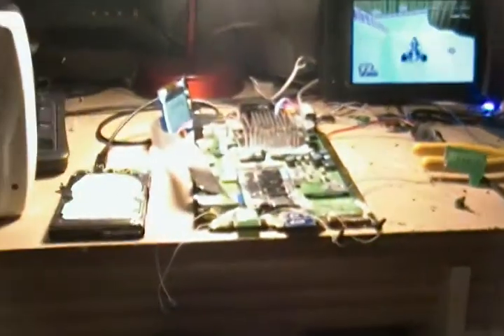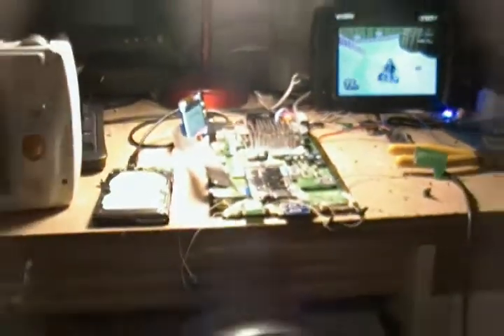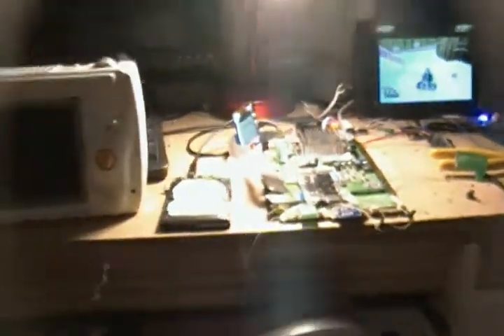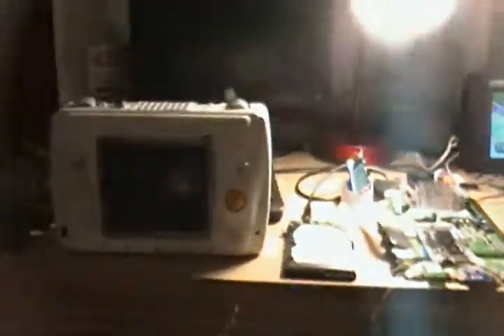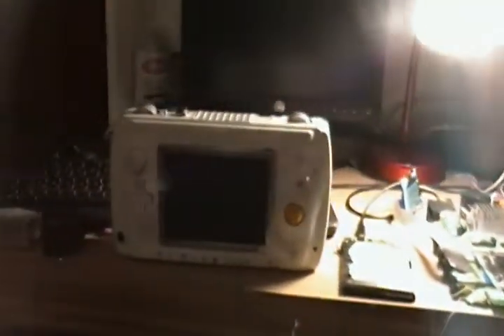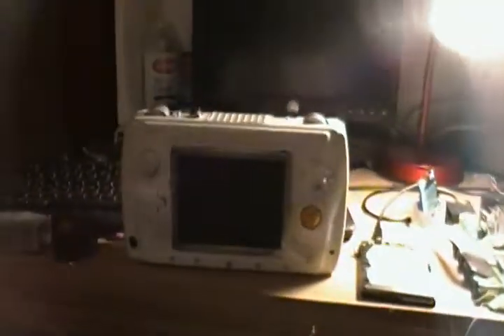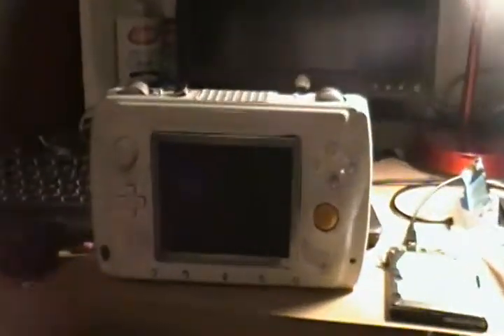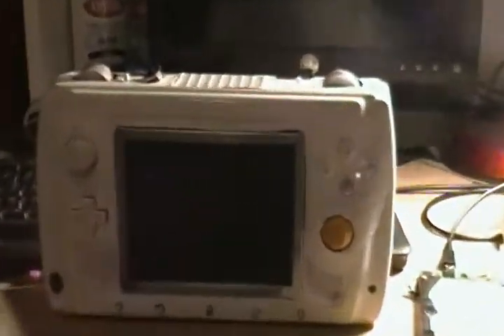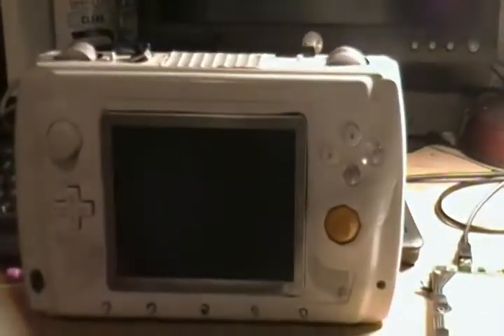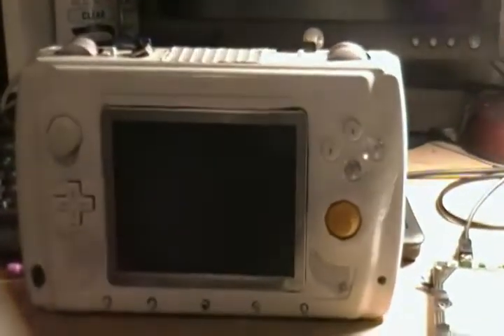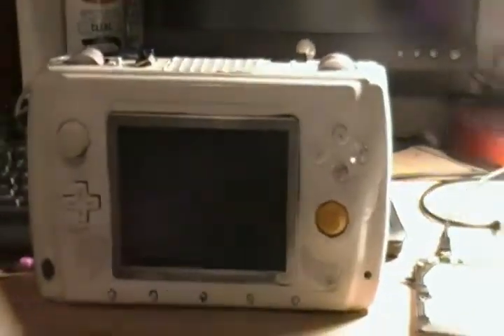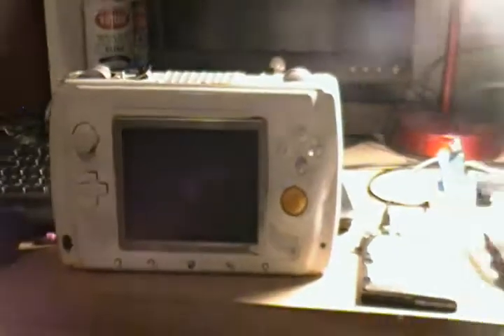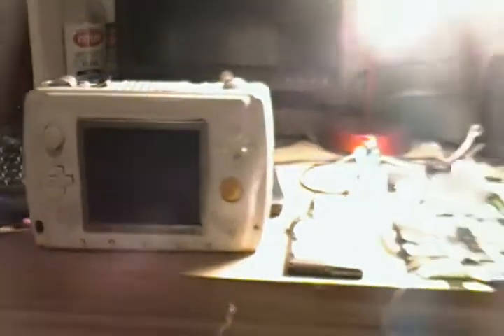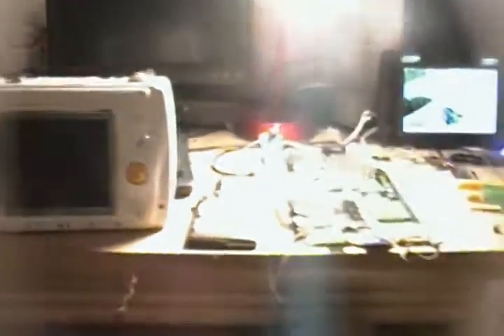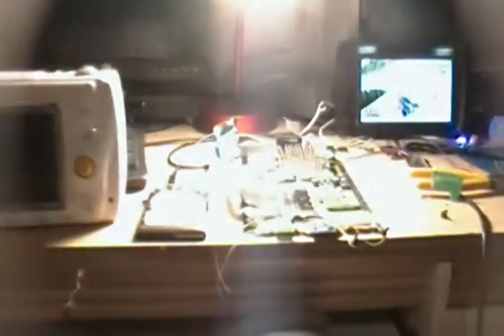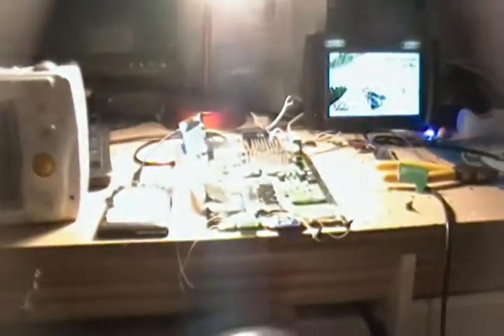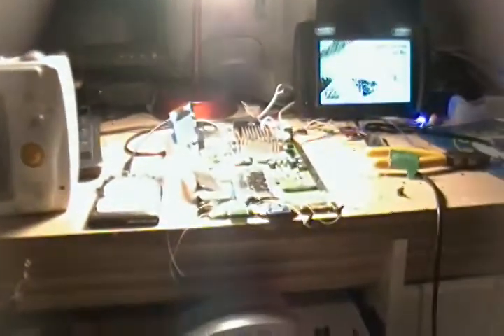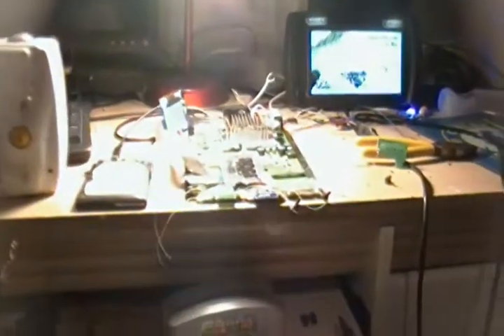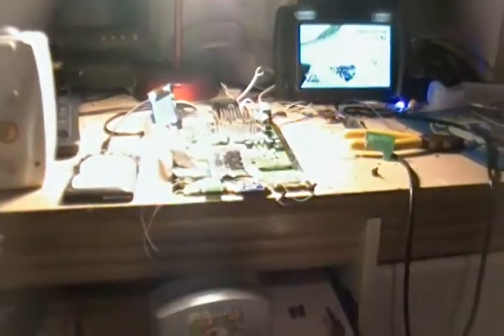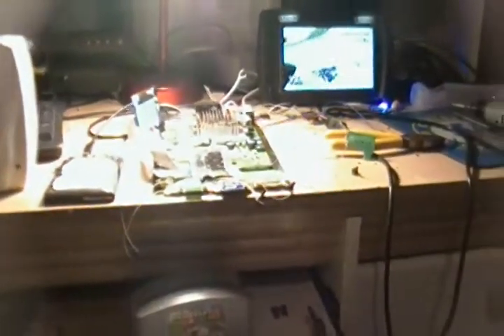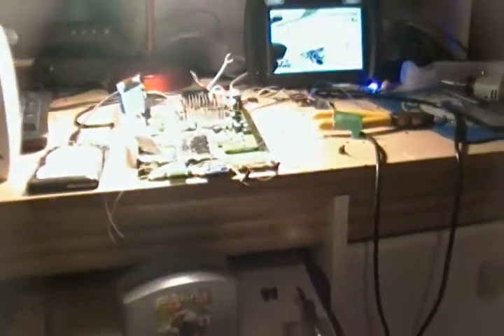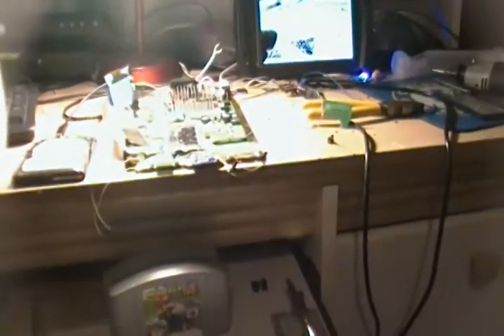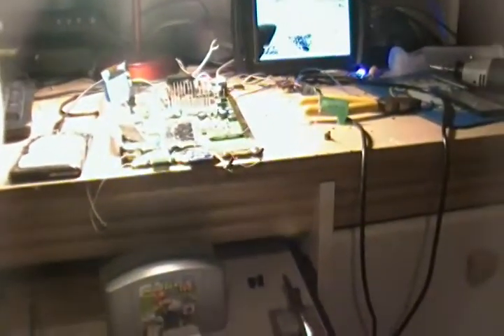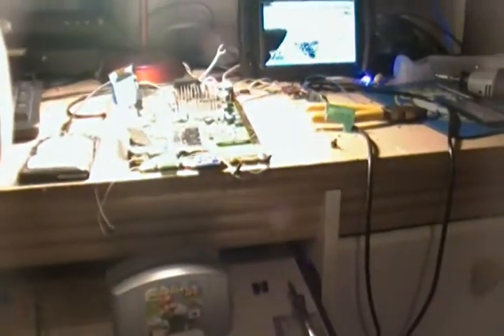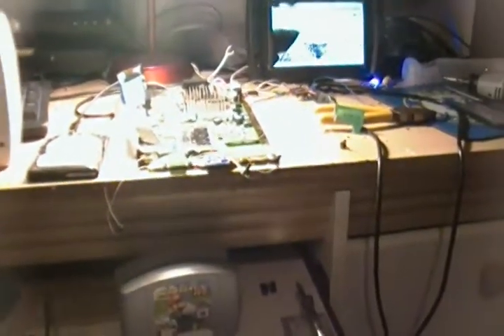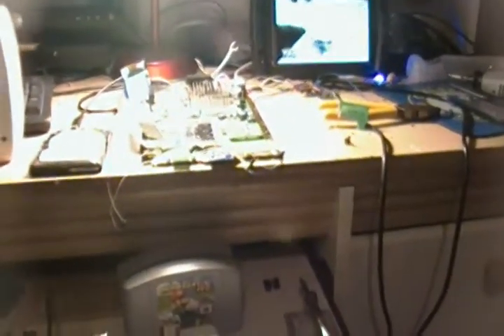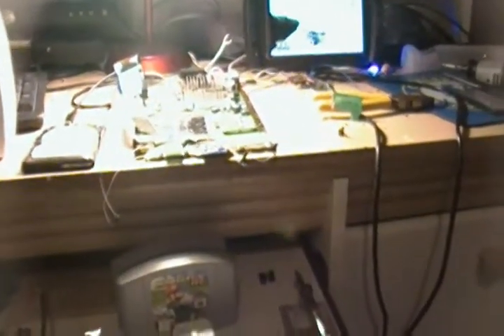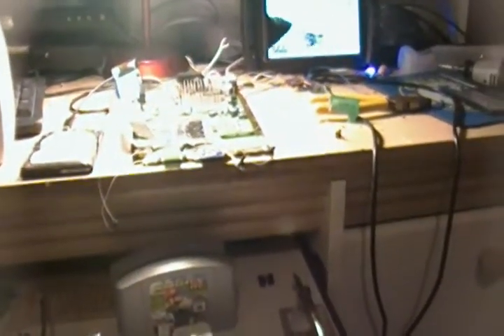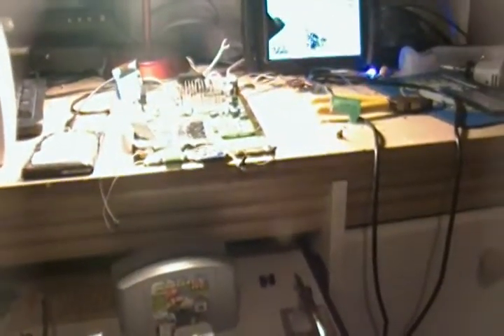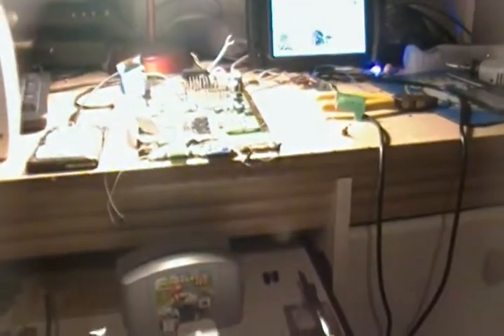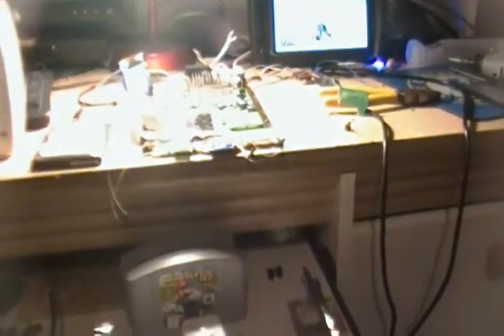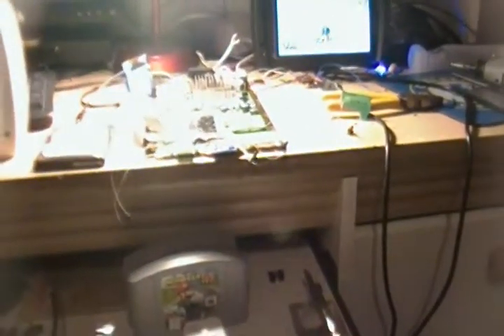Here's a second GameCube Portable — we'll be in another video right after this. Probably.